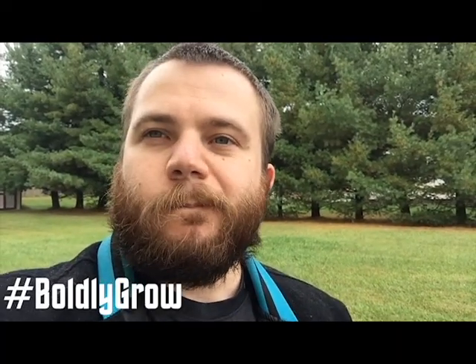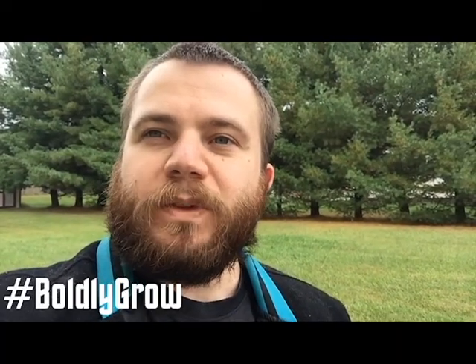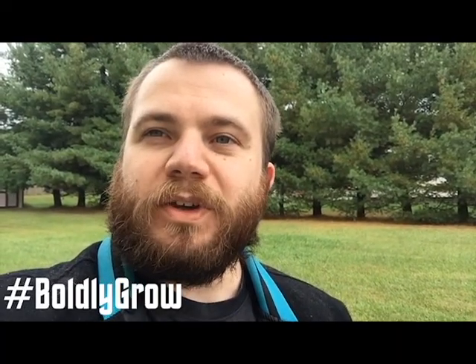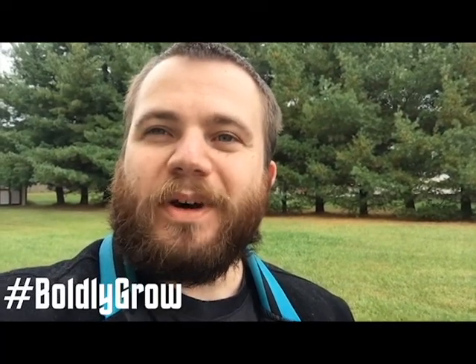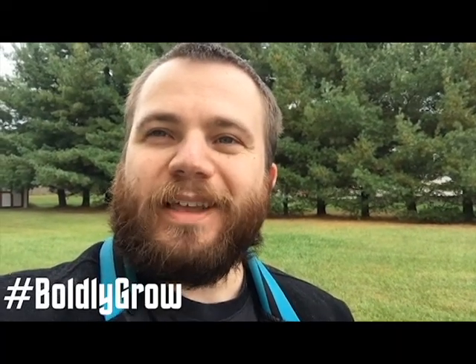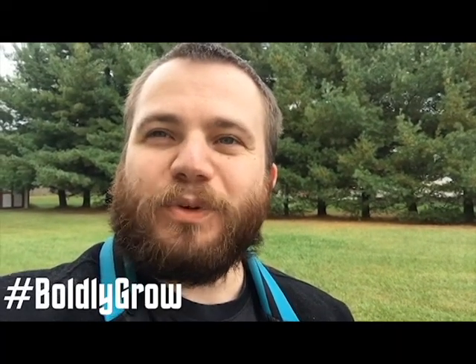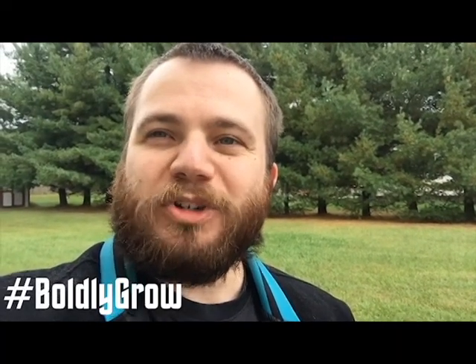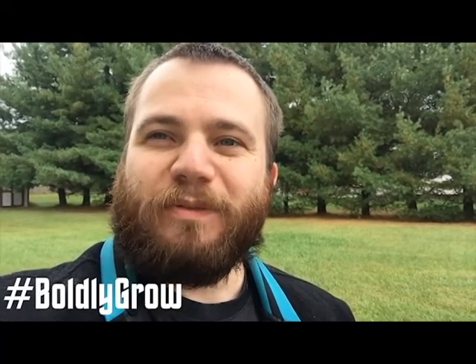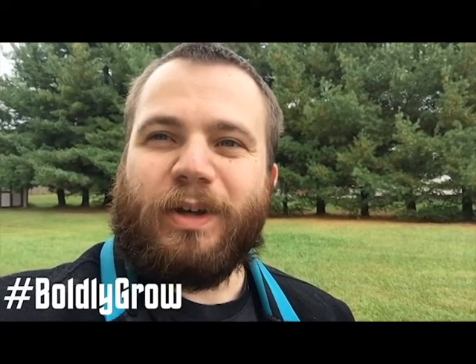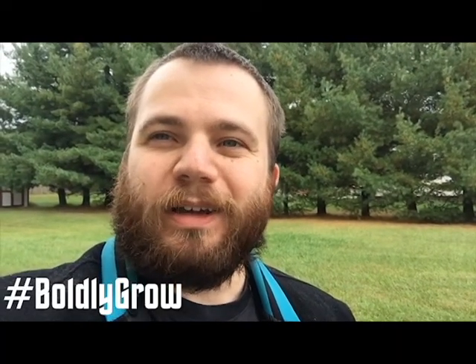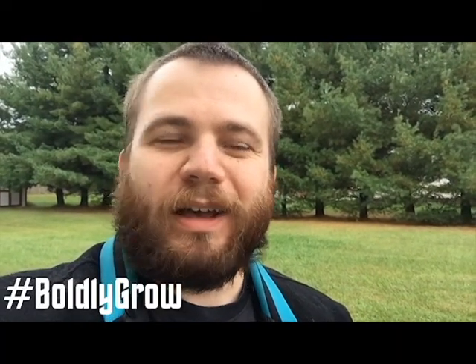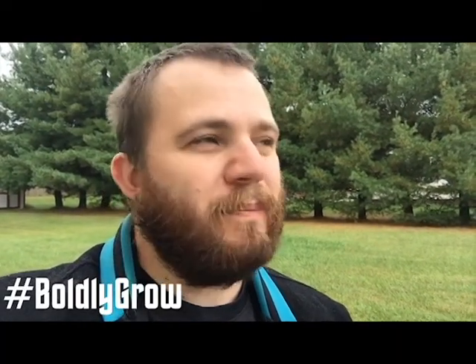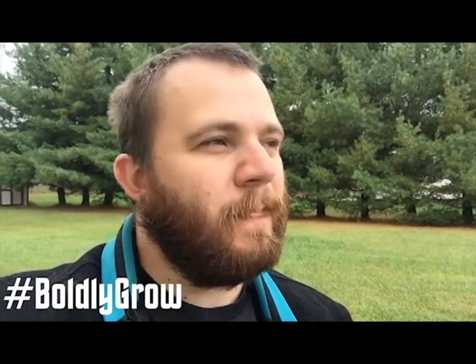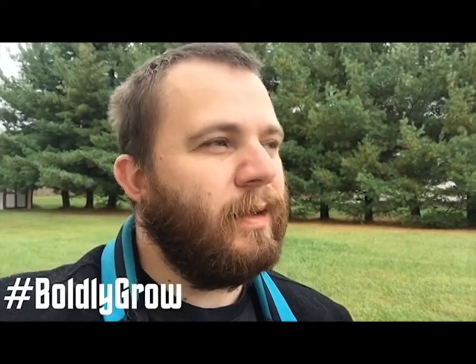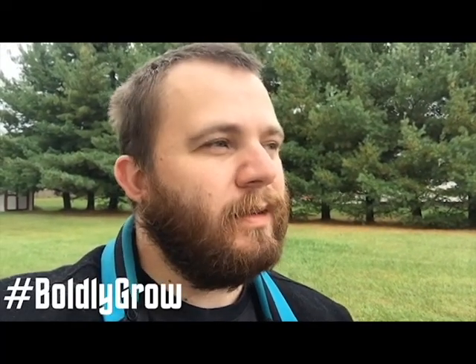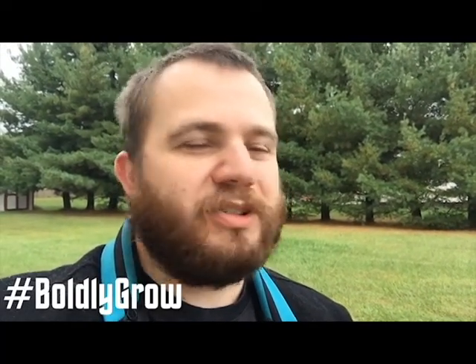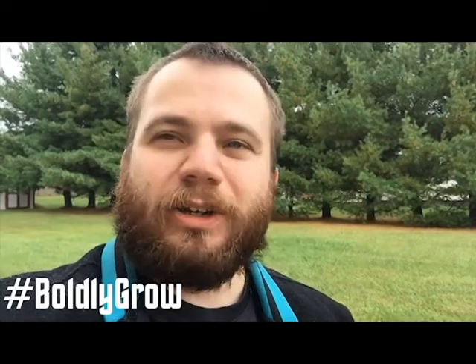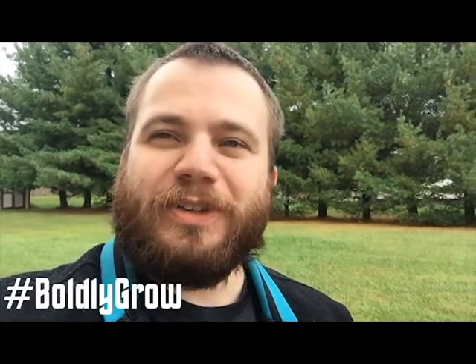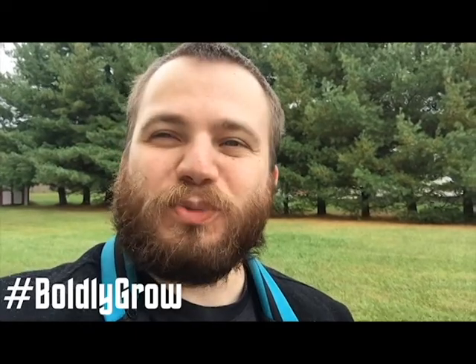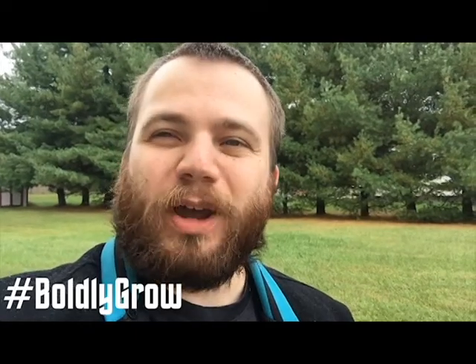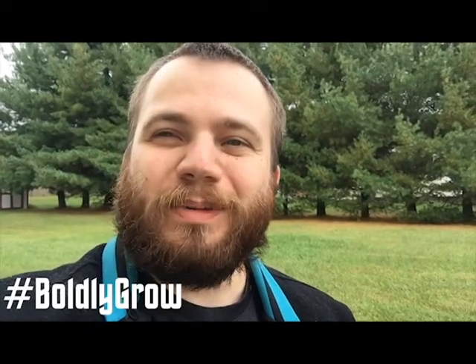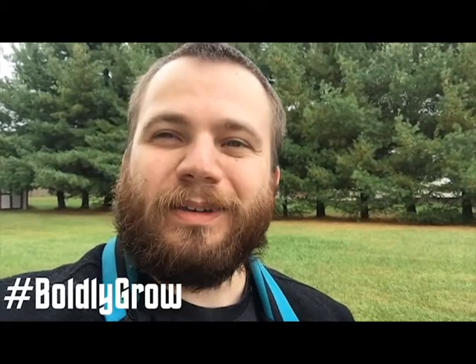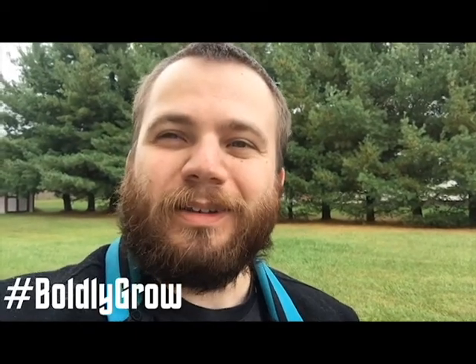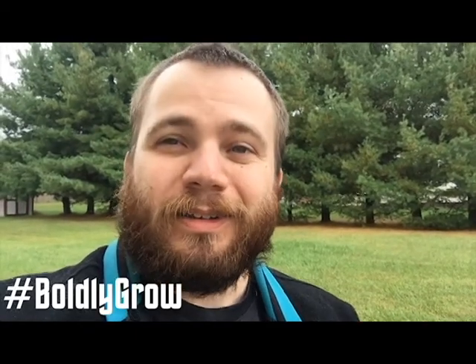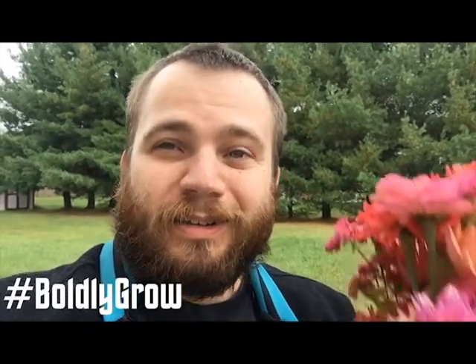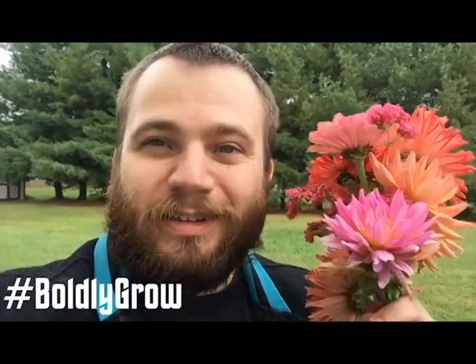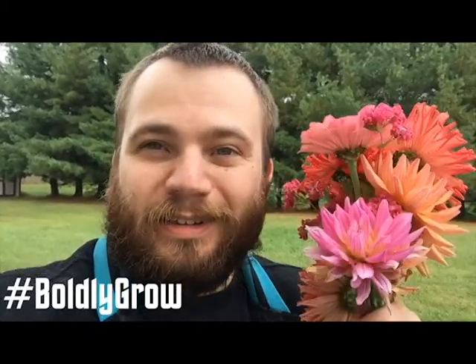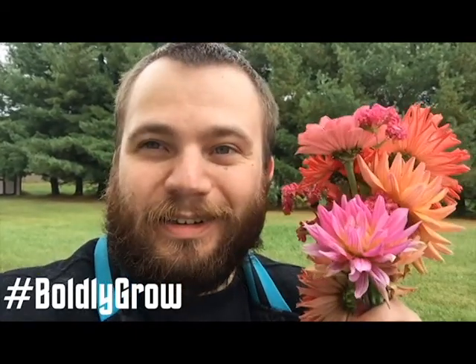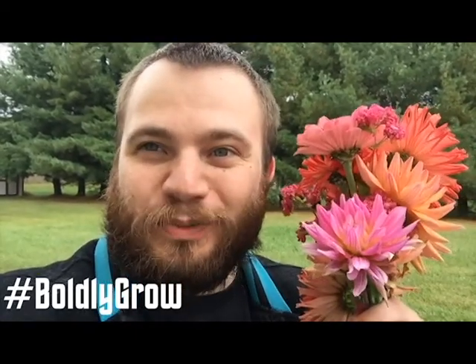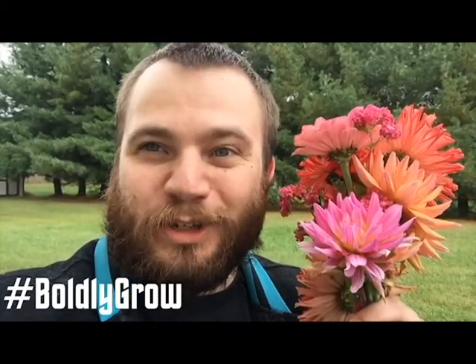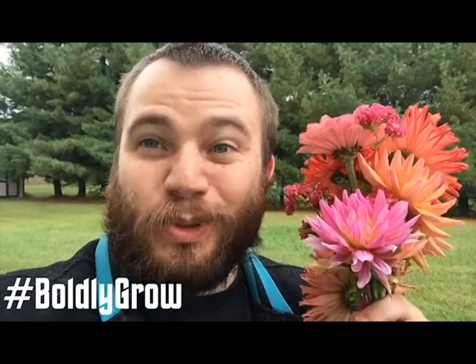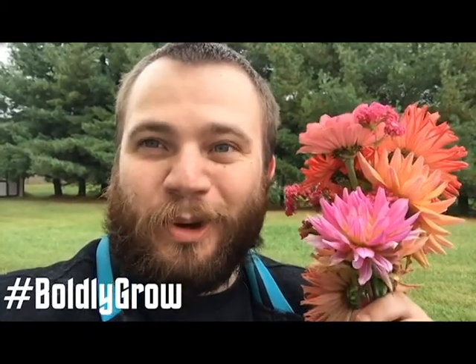Thanks for watching everyone — share, like, subscribe, and don't forget to pull the ground.